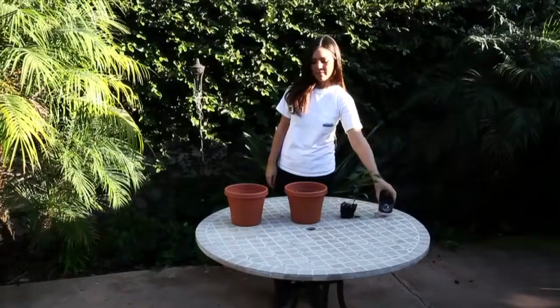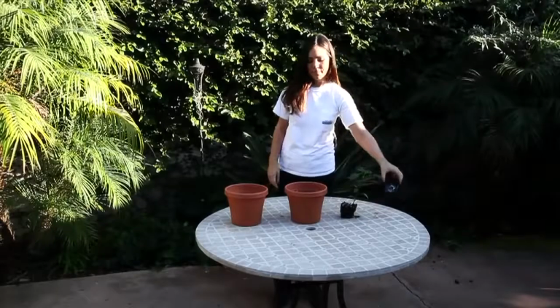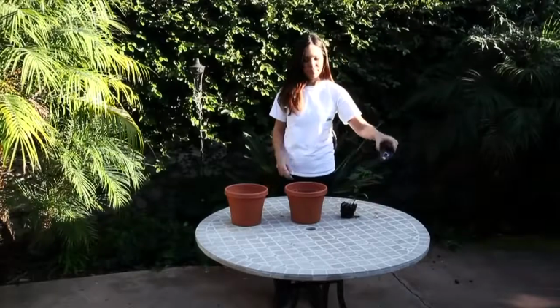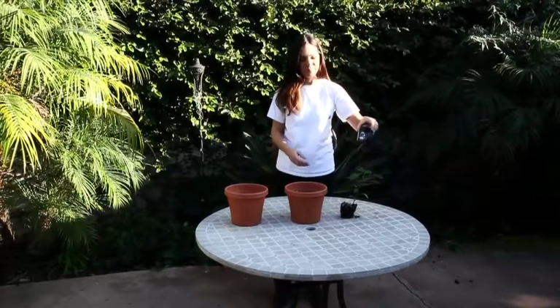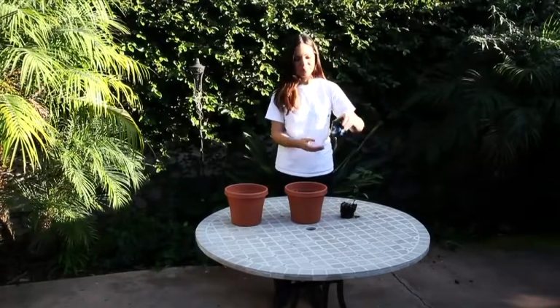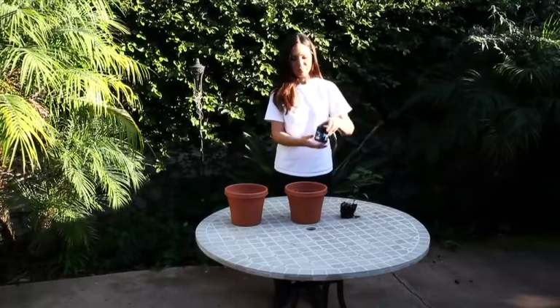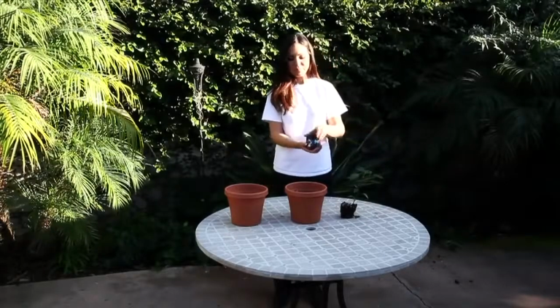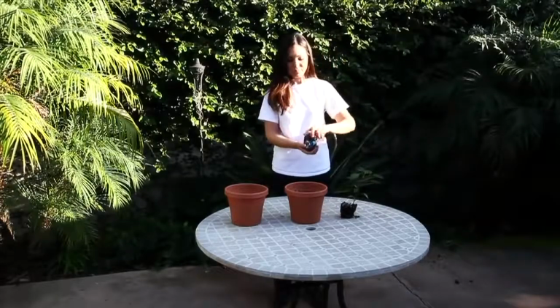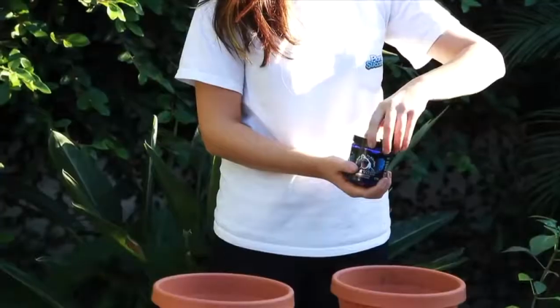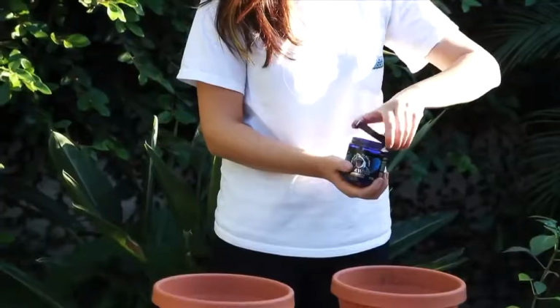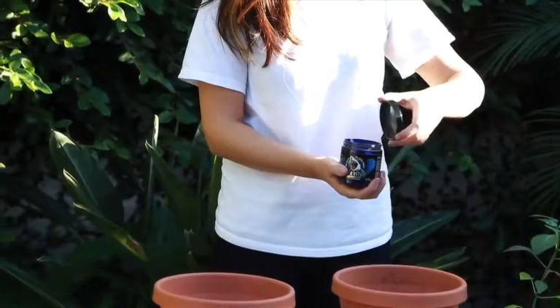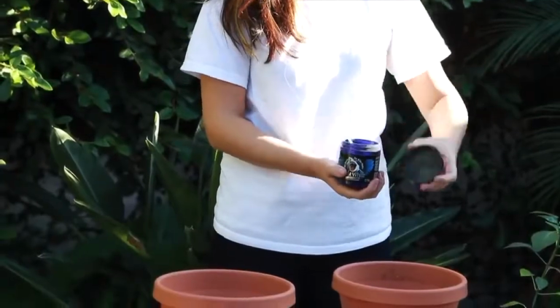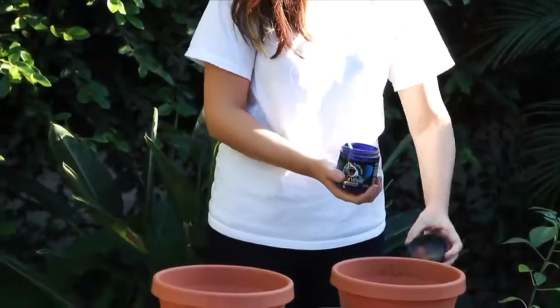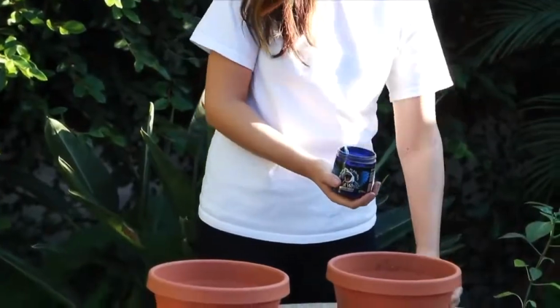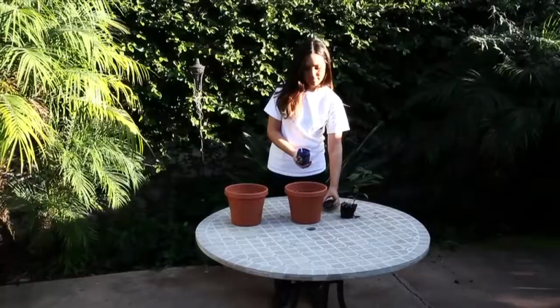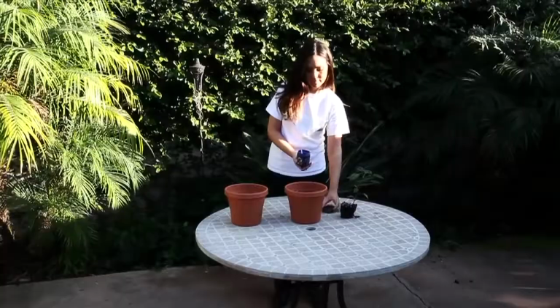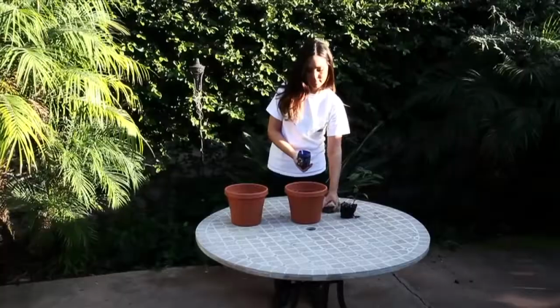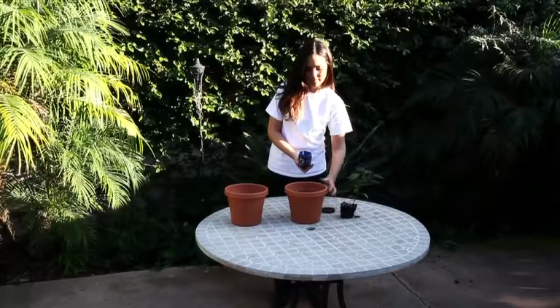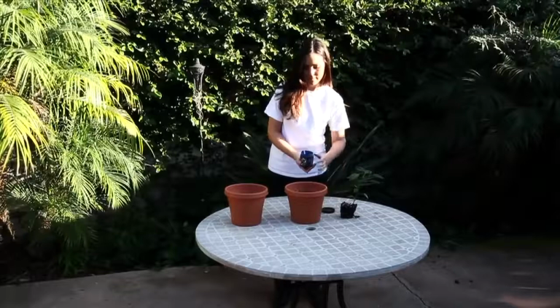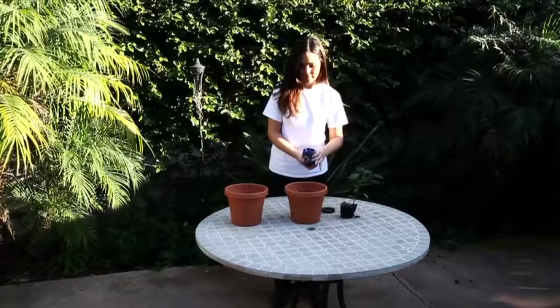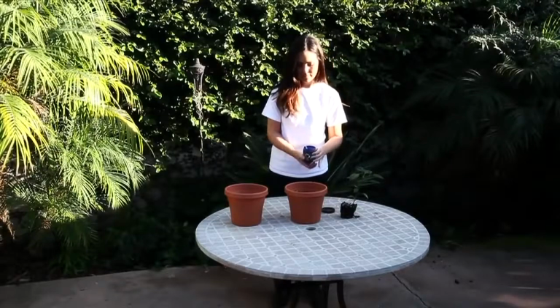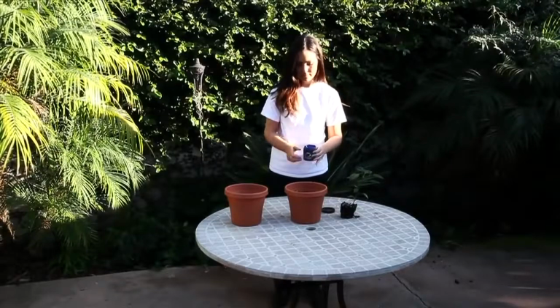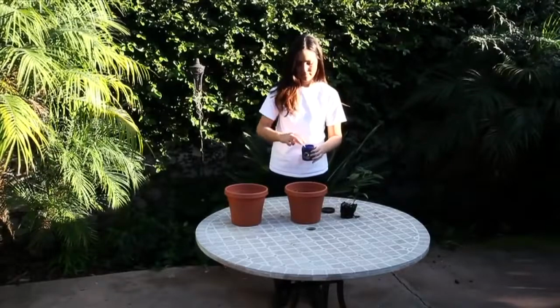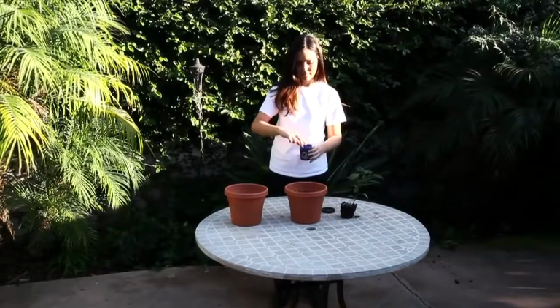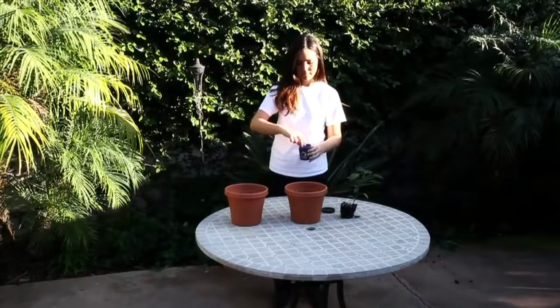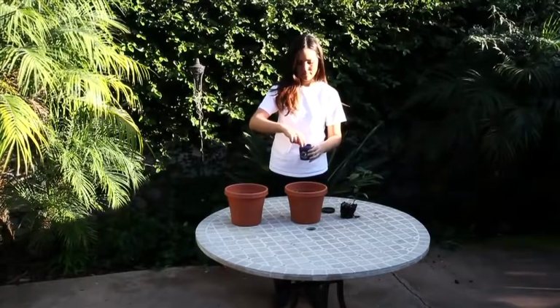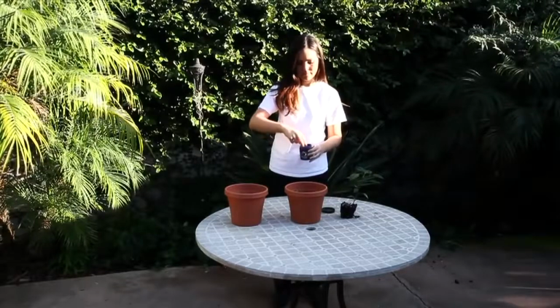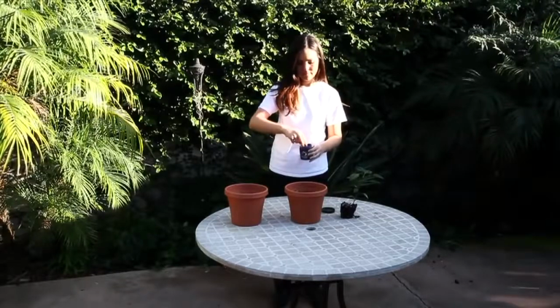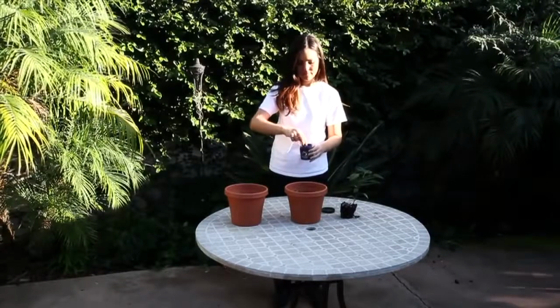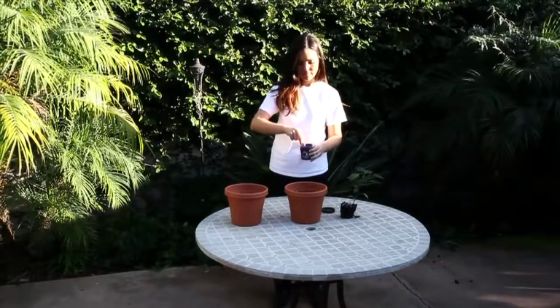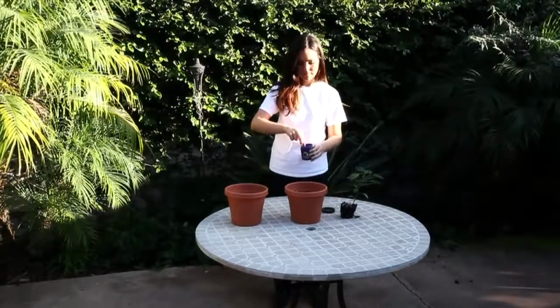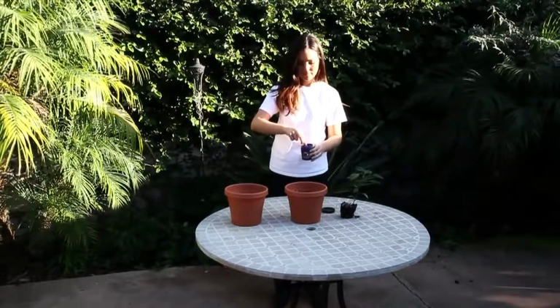Take half a scoop of the Plant Success Great White and lightly dust the top layer of soil.